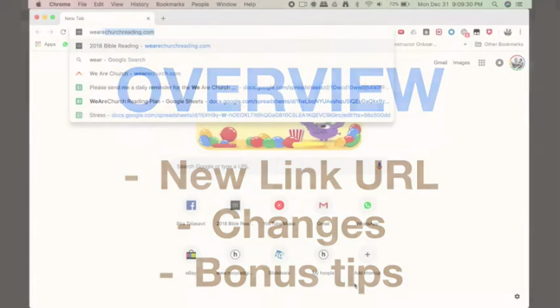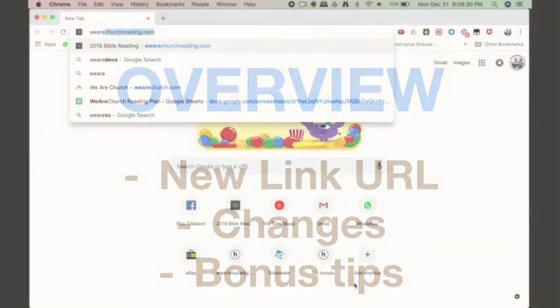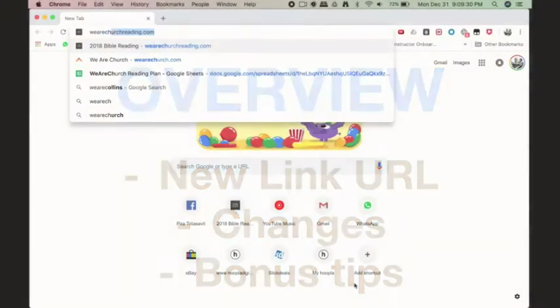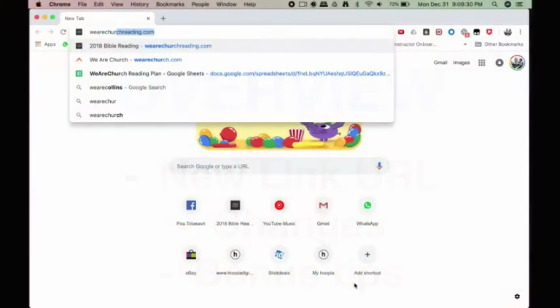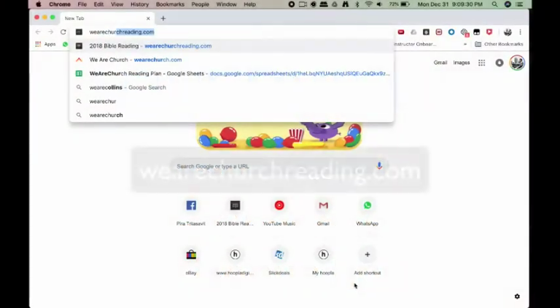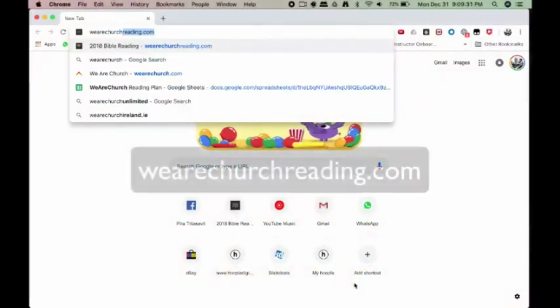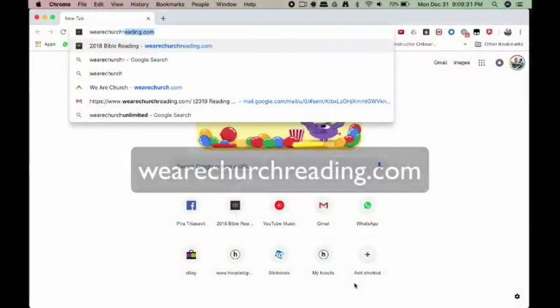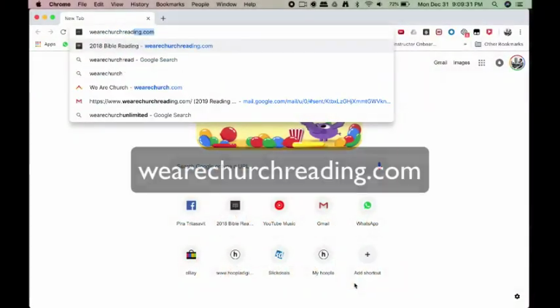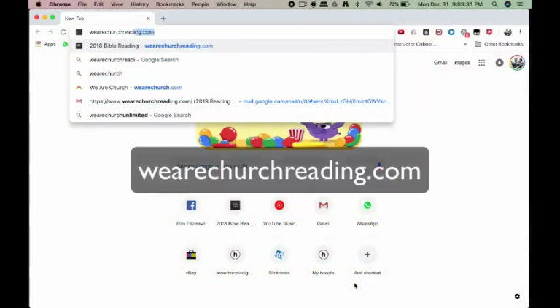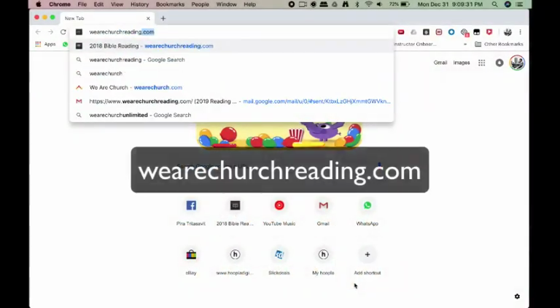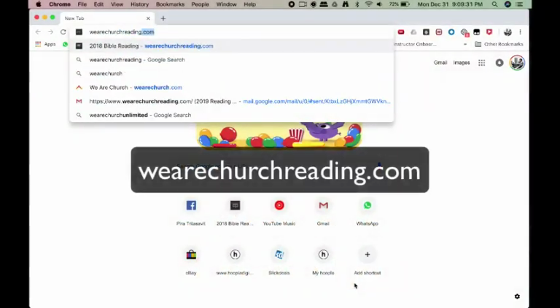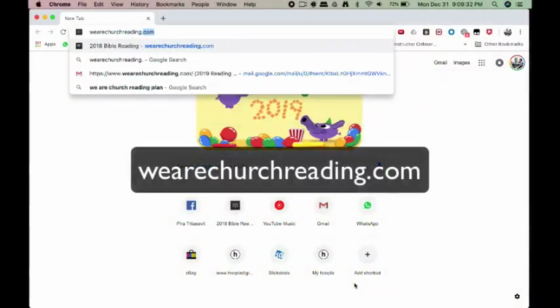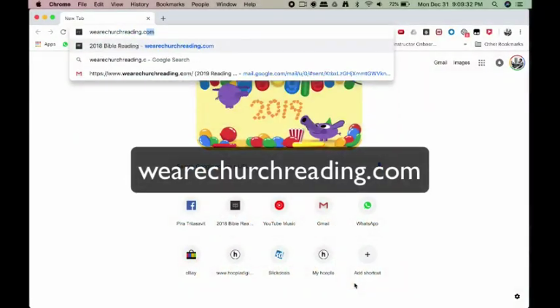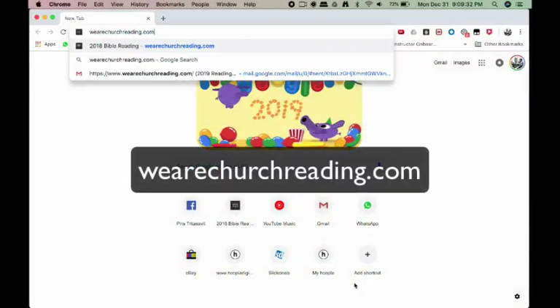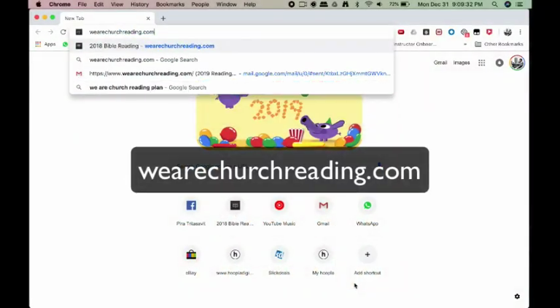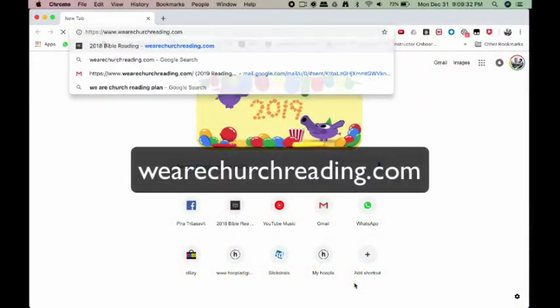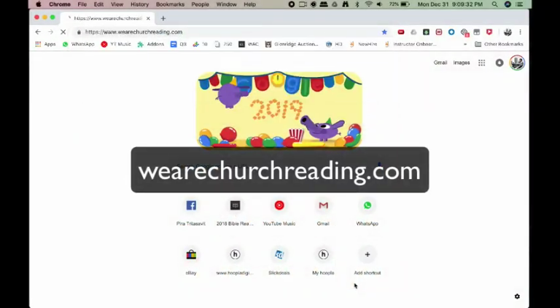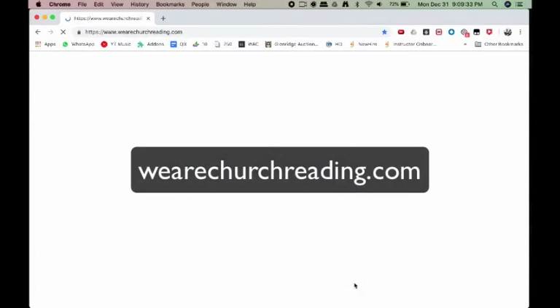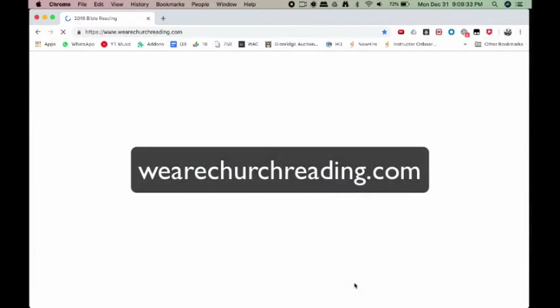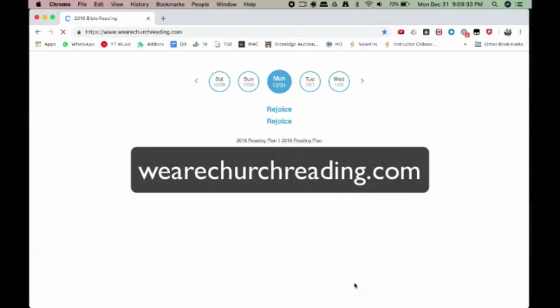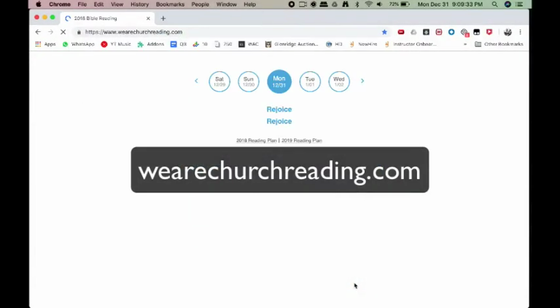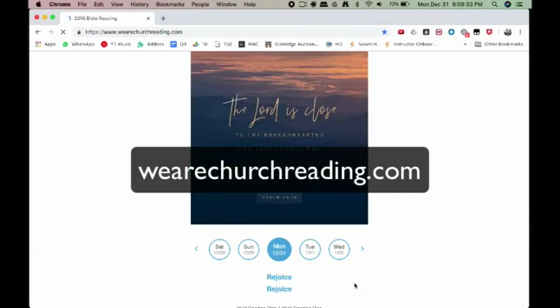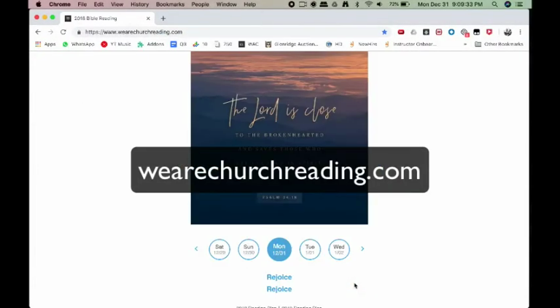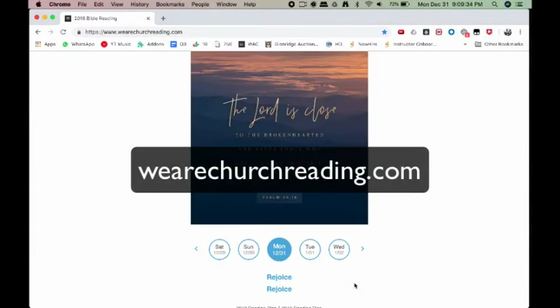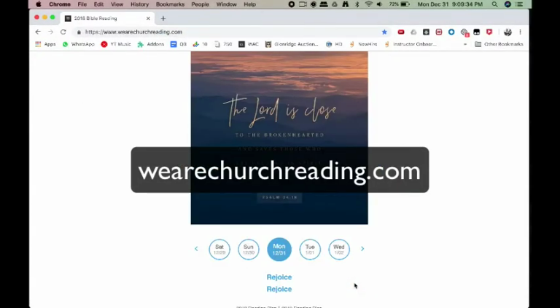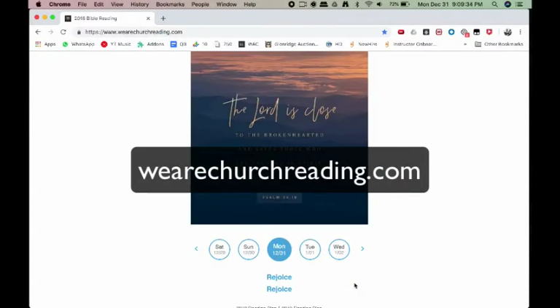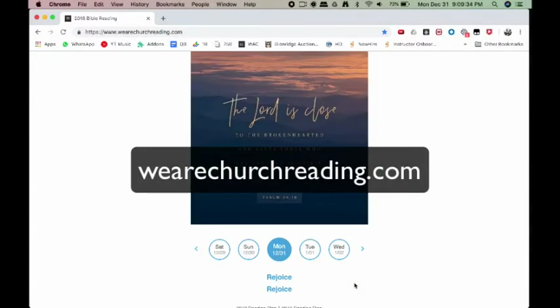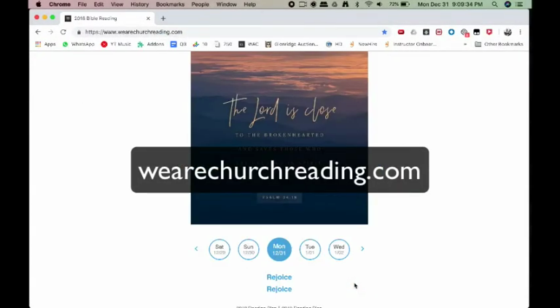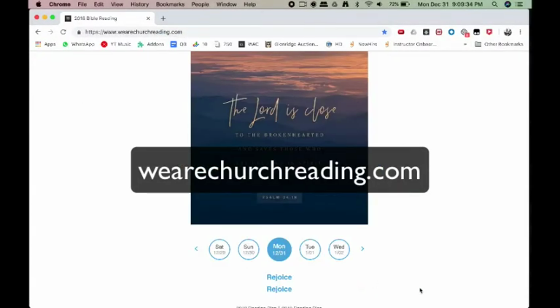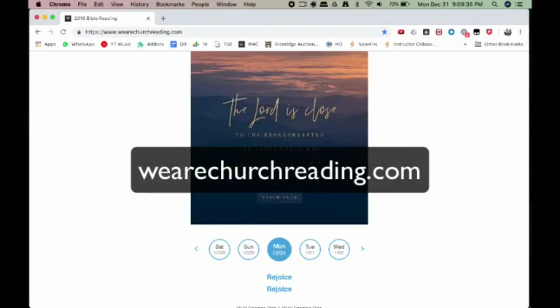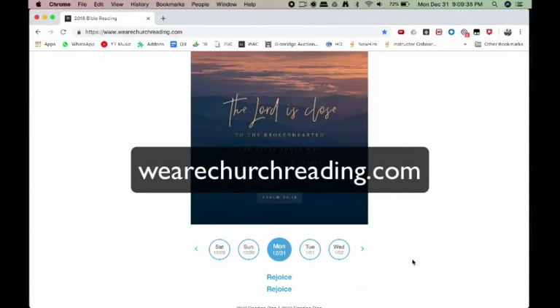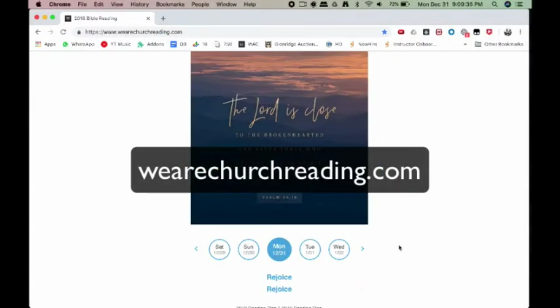First of all, let's talk about the URL: wearechurchreading.com. This is a new update.